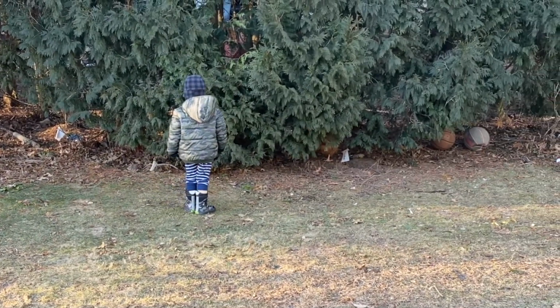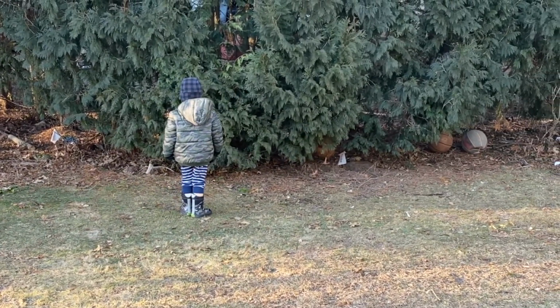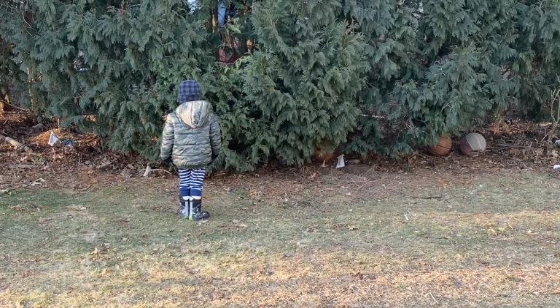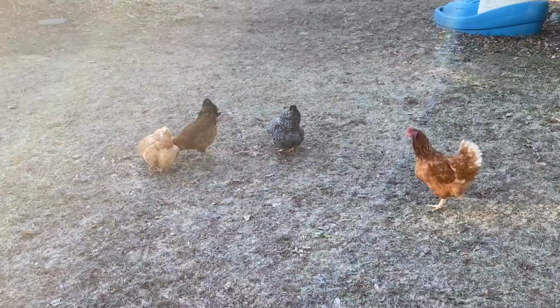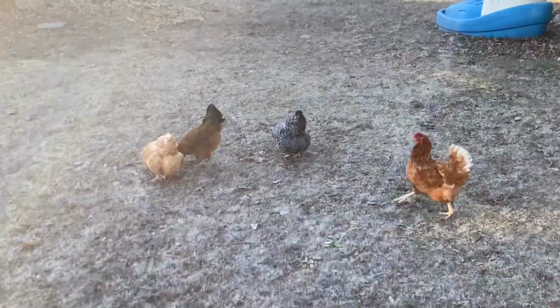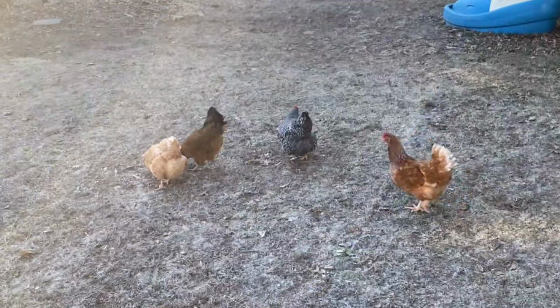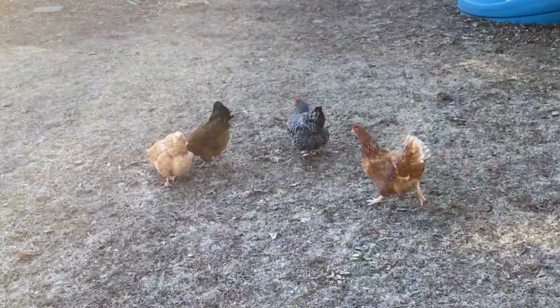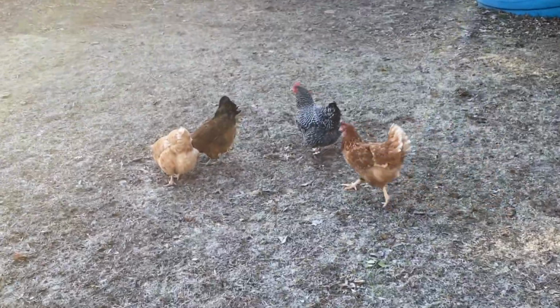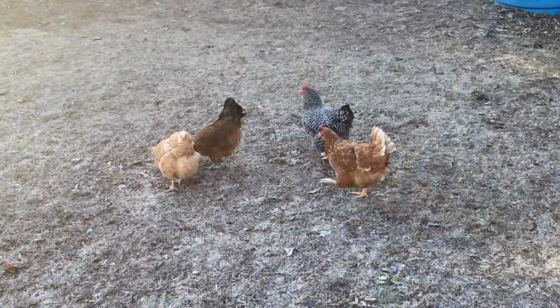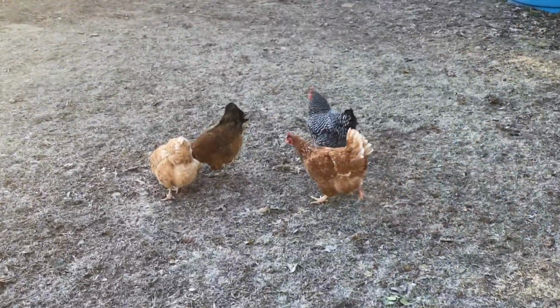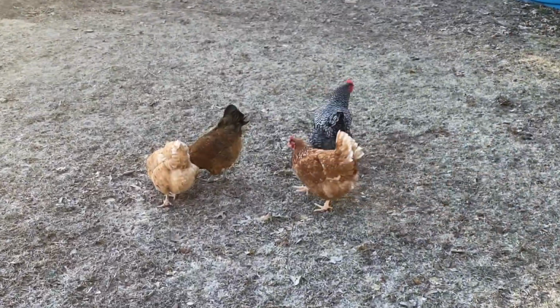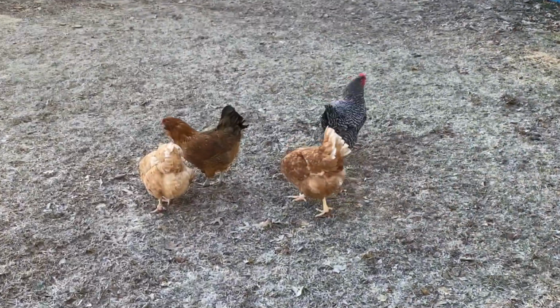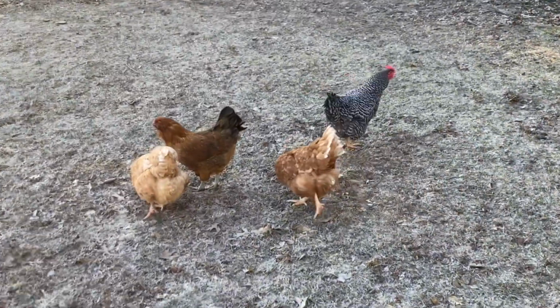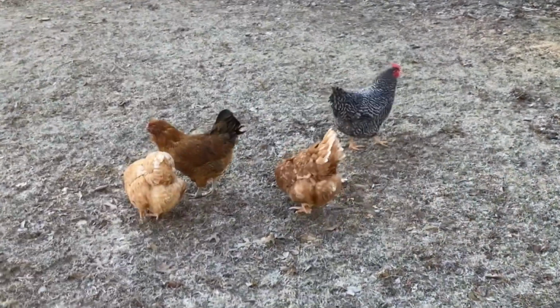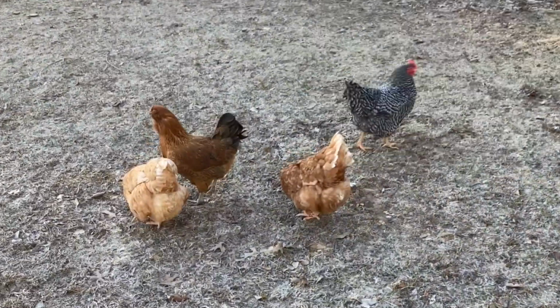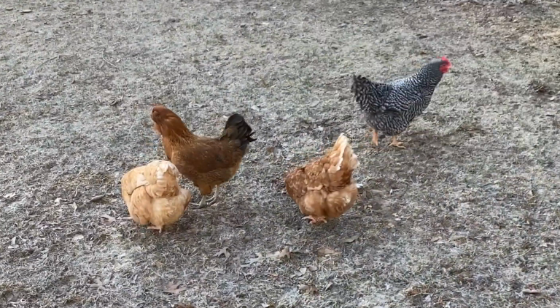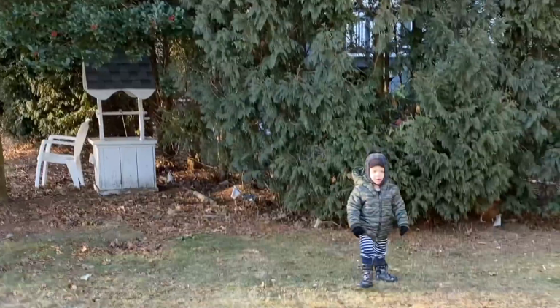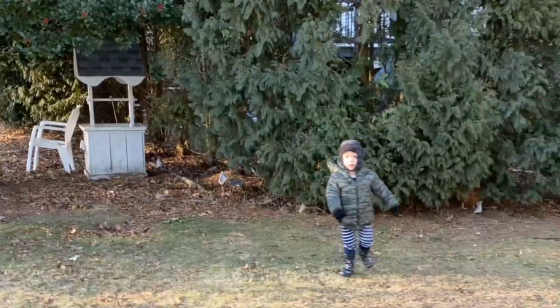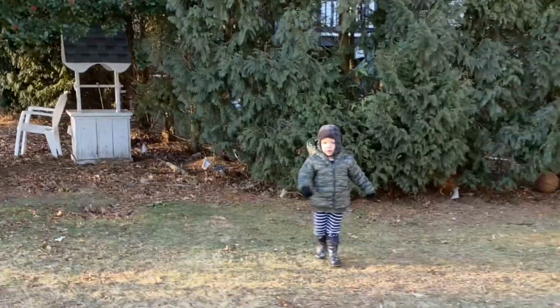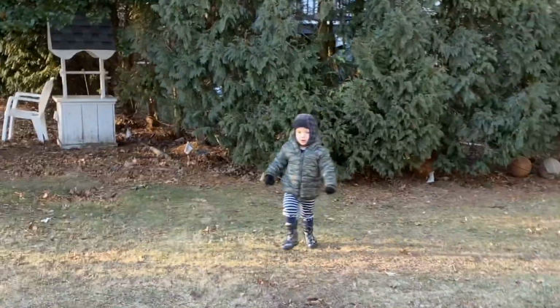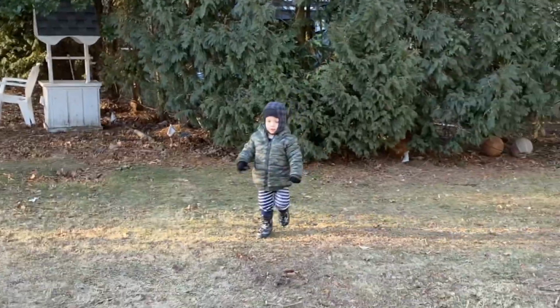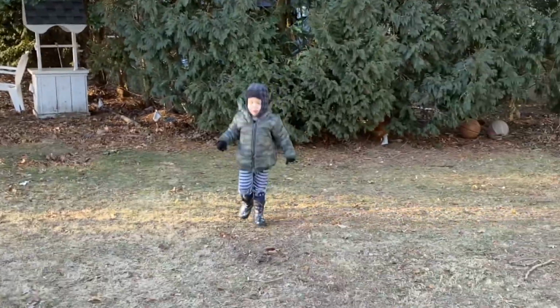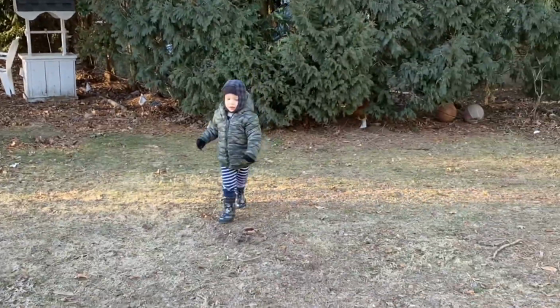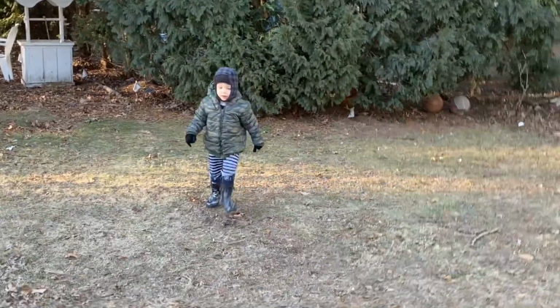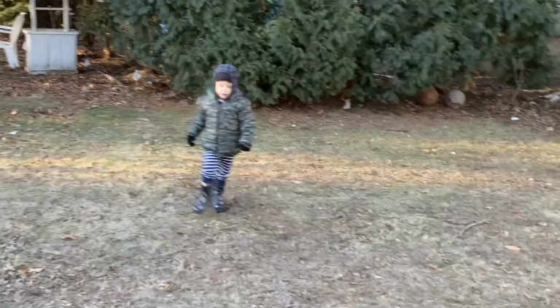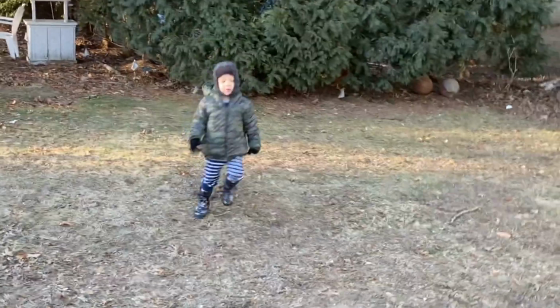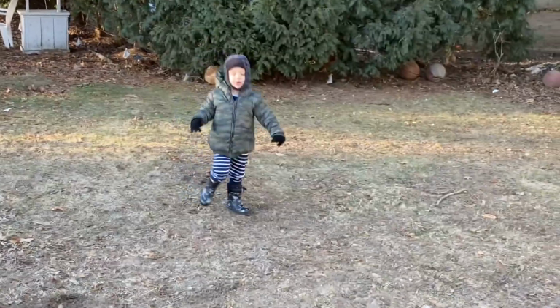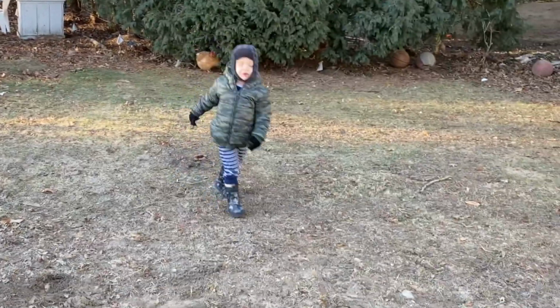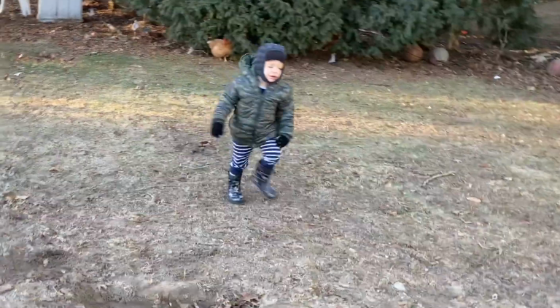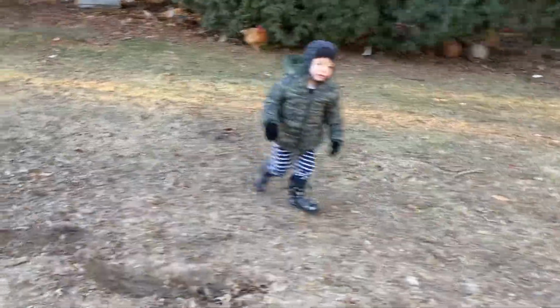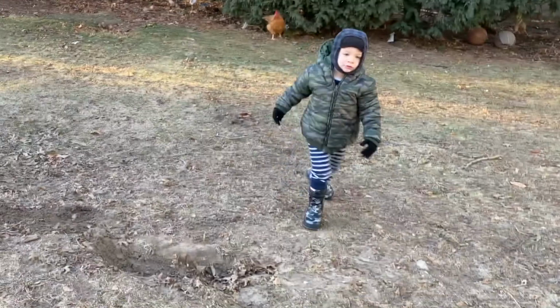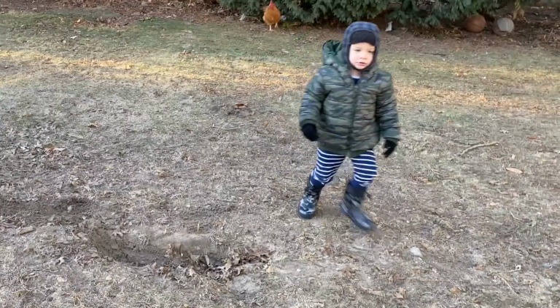Having the chickens out in your yard is fun. The neighbors come by, they have kids, they like to feed them. It's like their own petting zoo in the neighborhood.